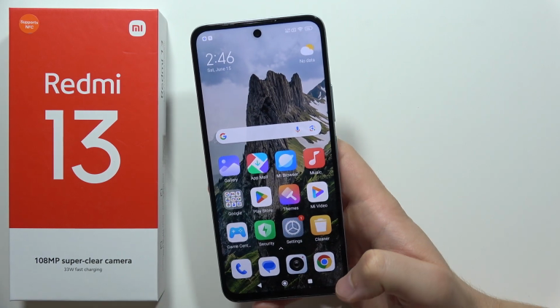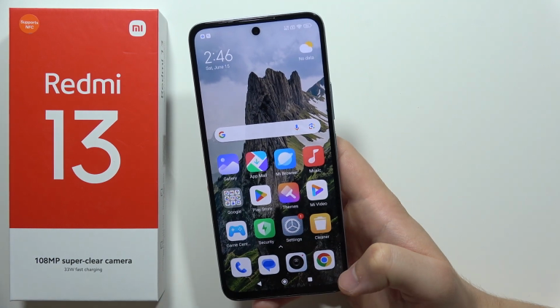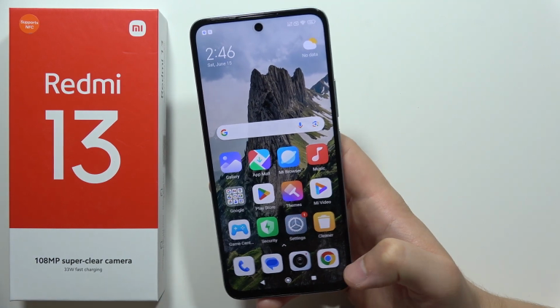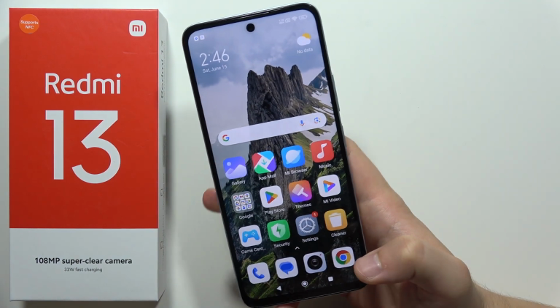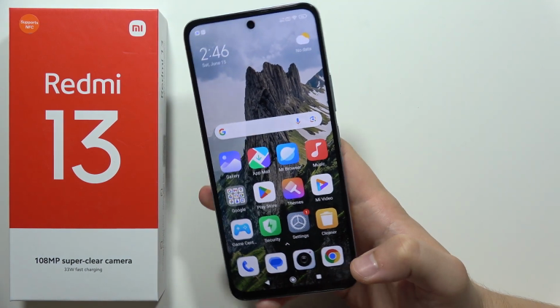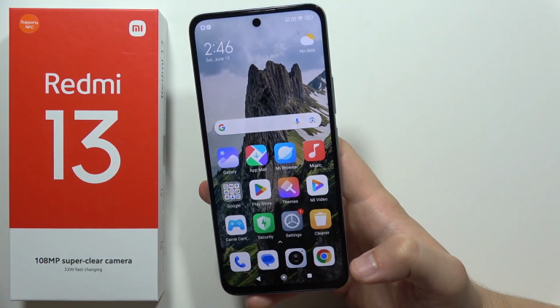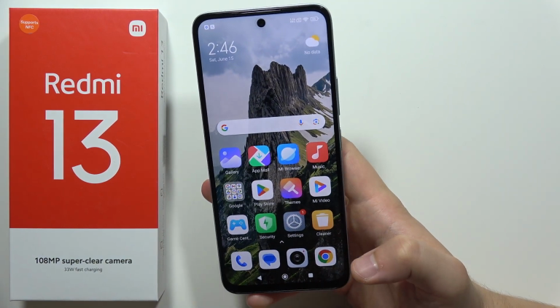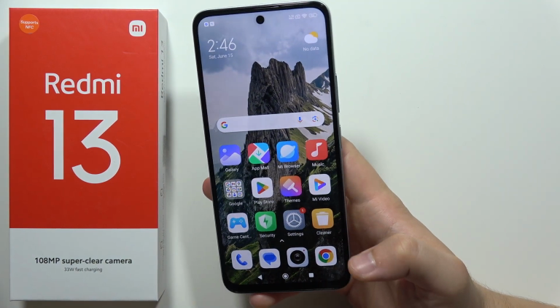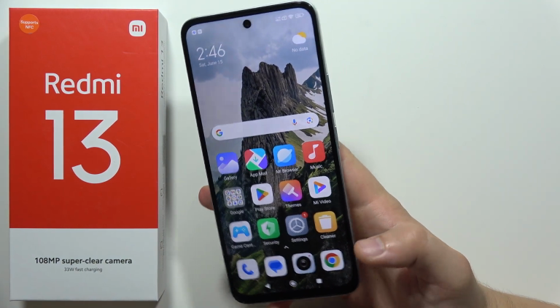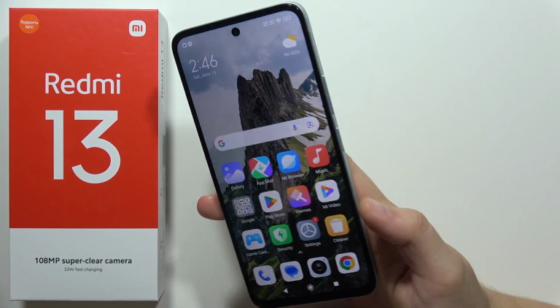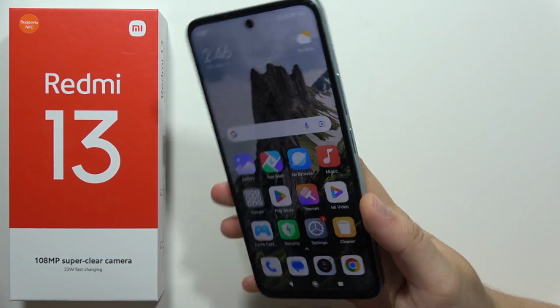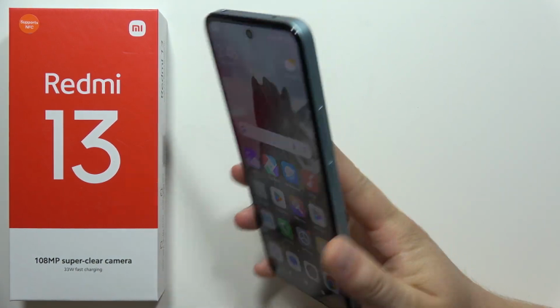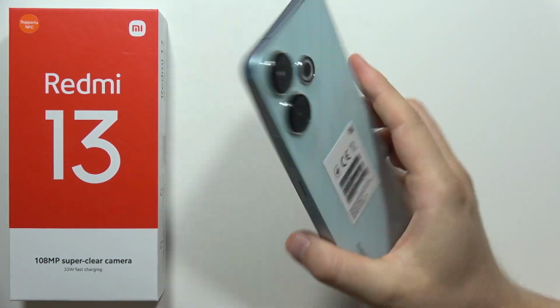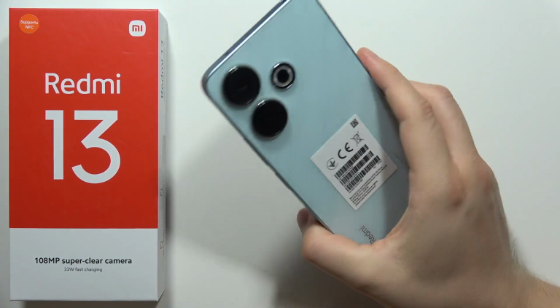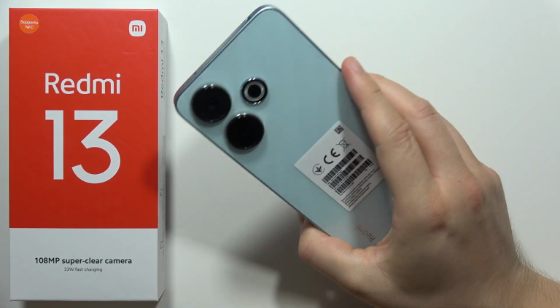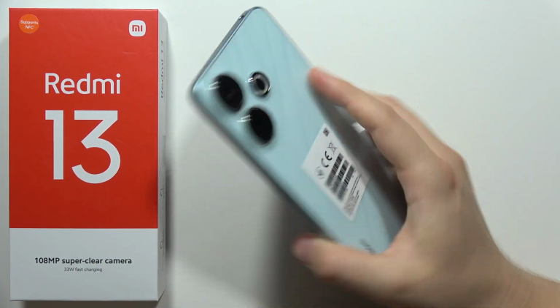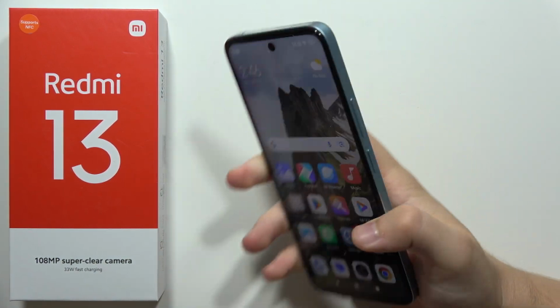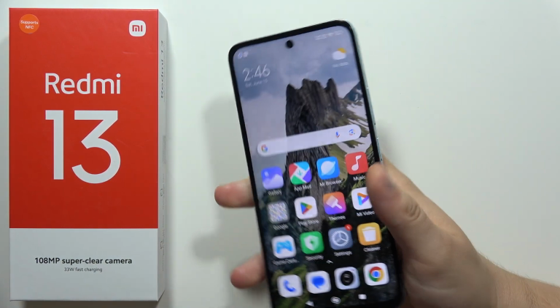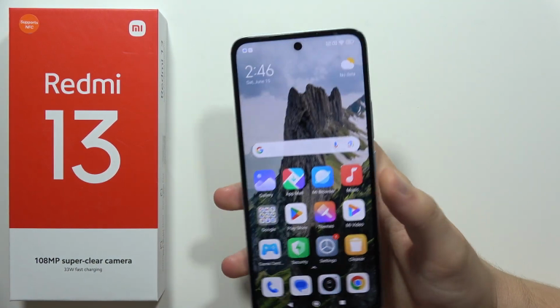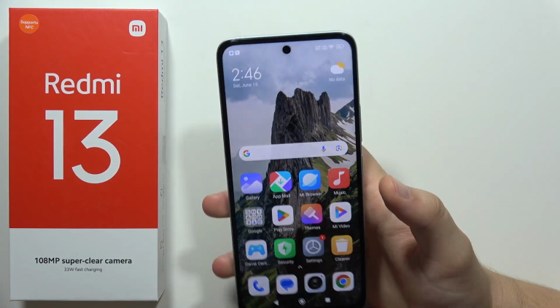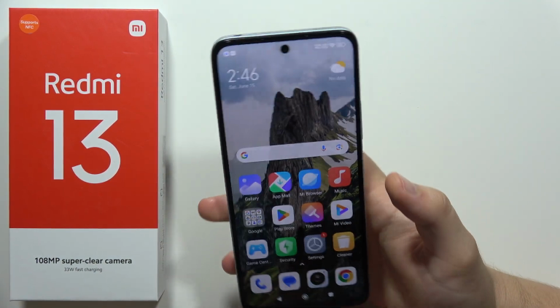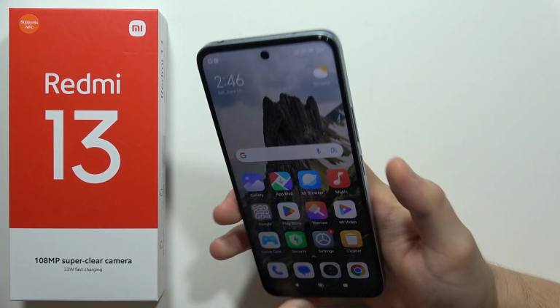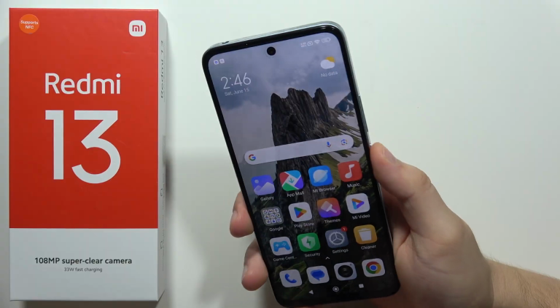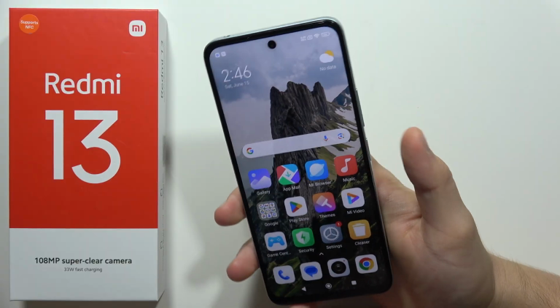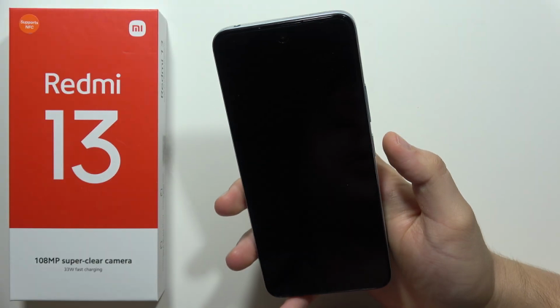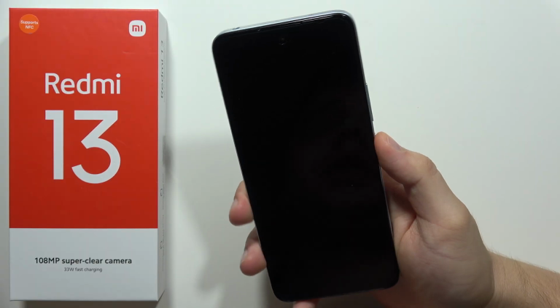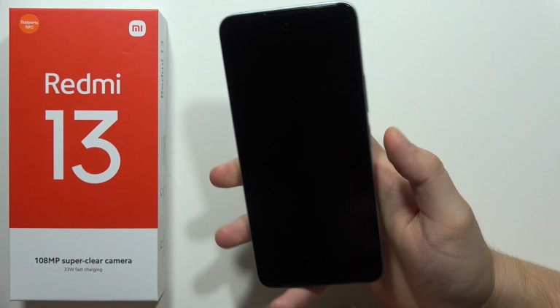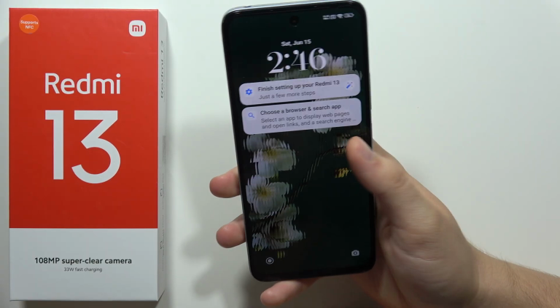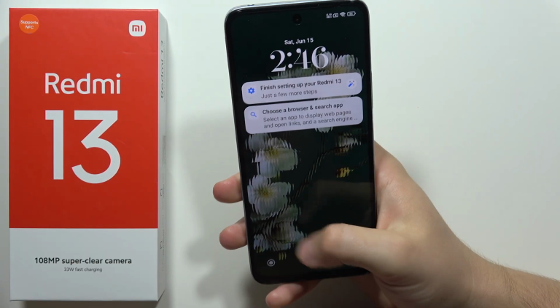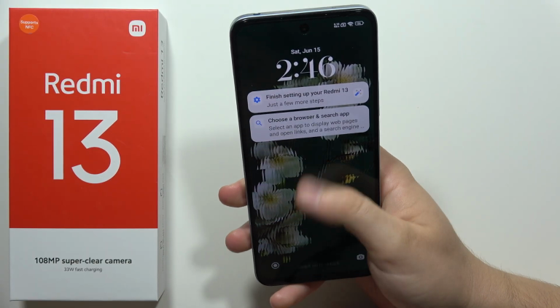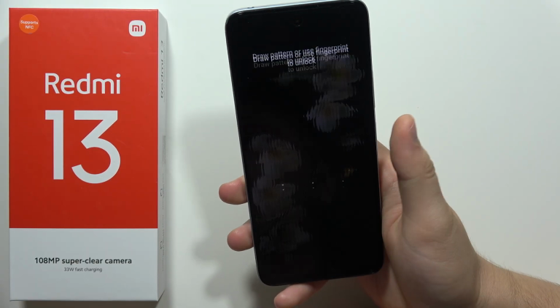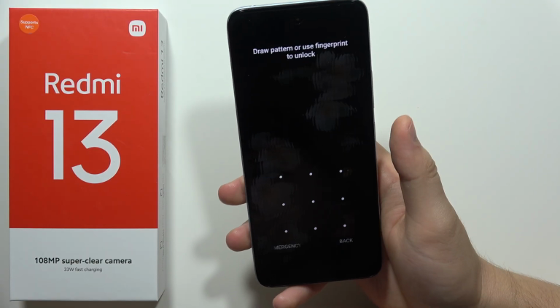Hey, to perform a hard reset by using Recovery mode on the Redmi 13, so it will be useful, for example, if you forget your screen lock password.